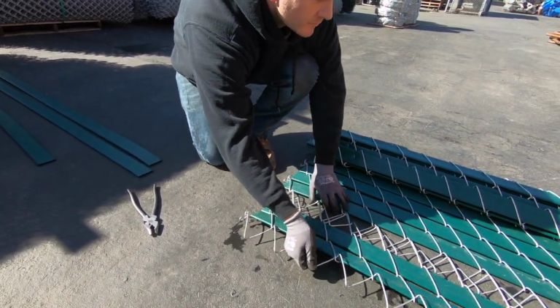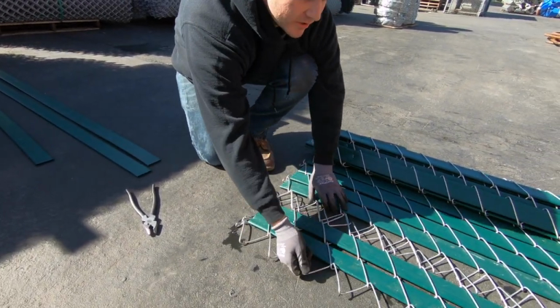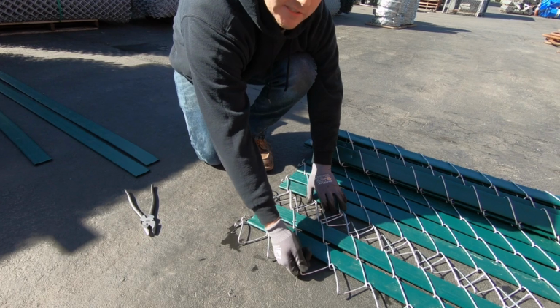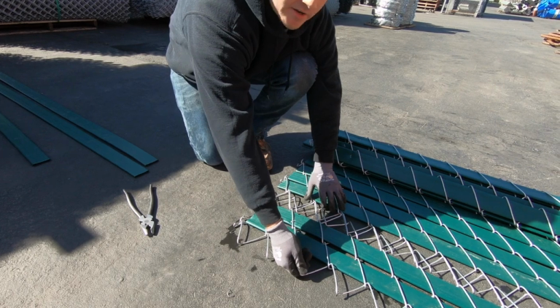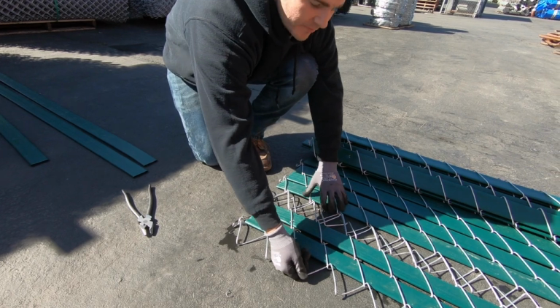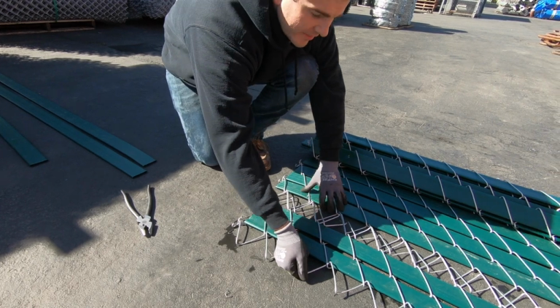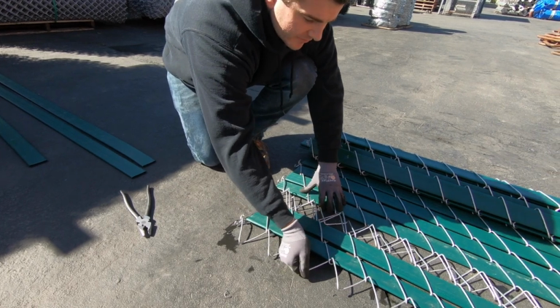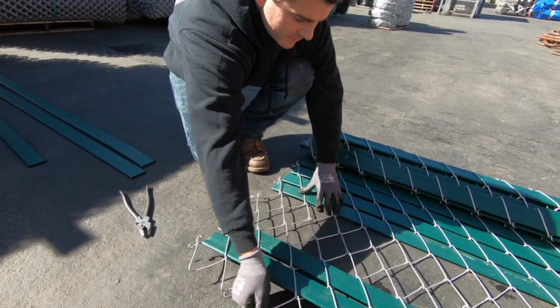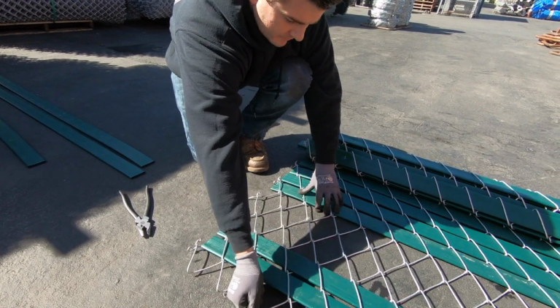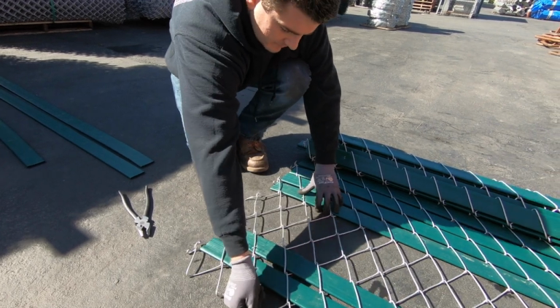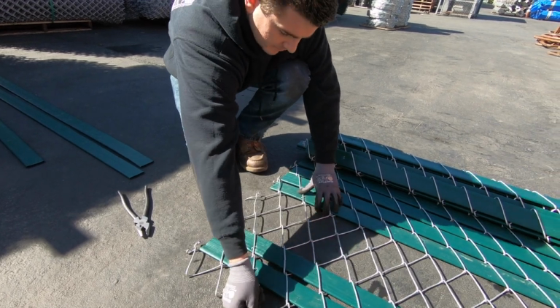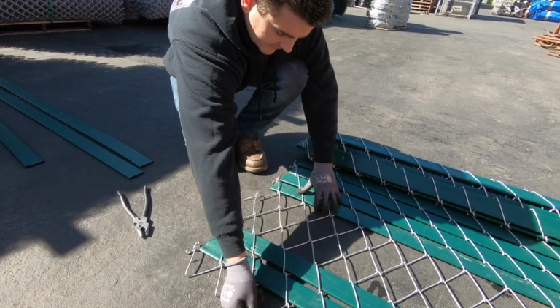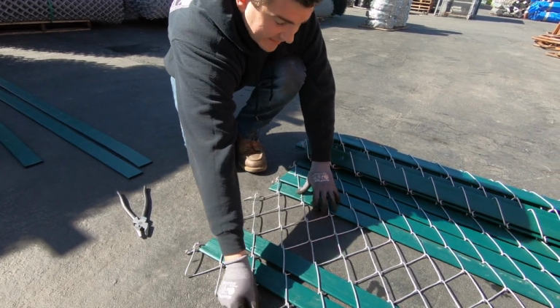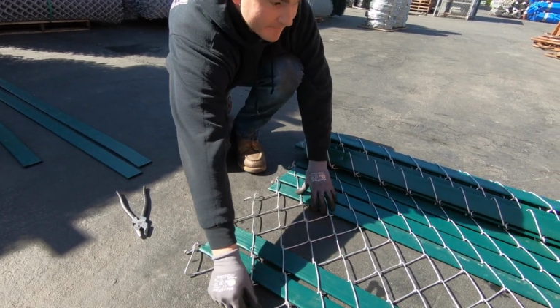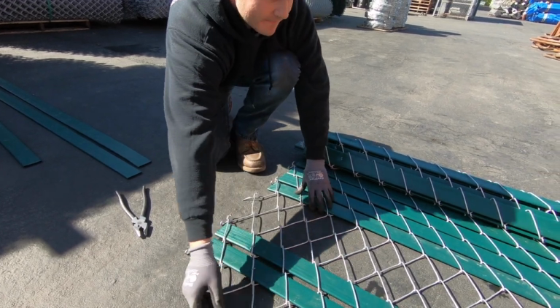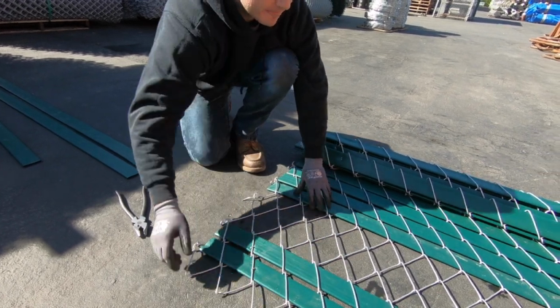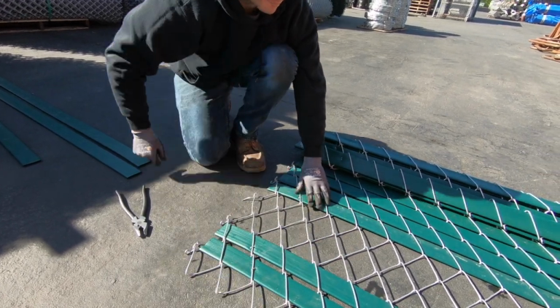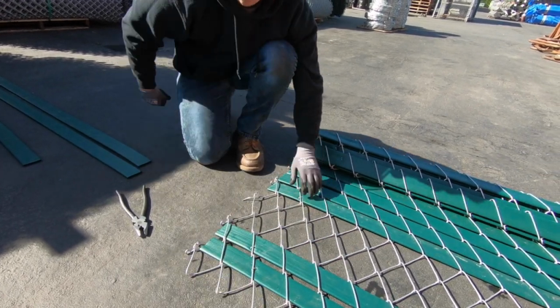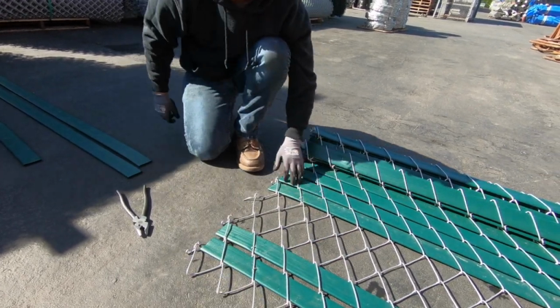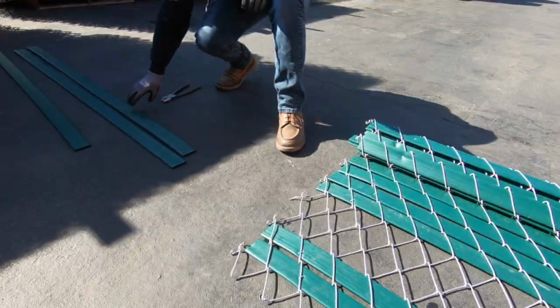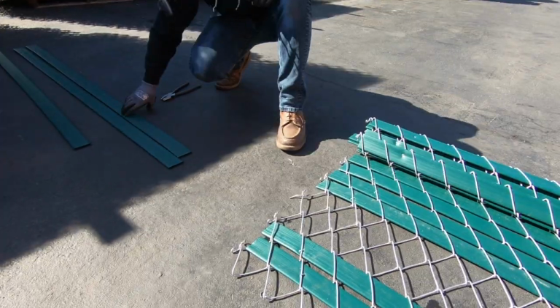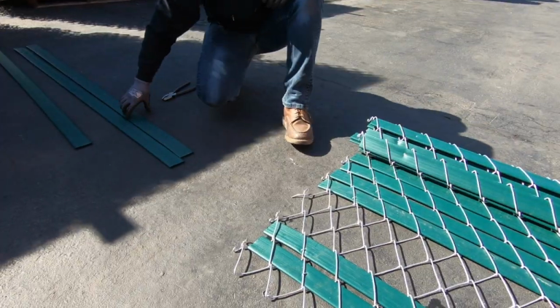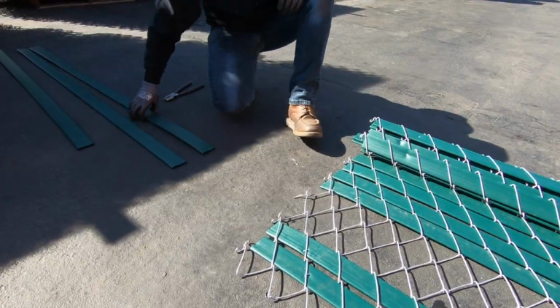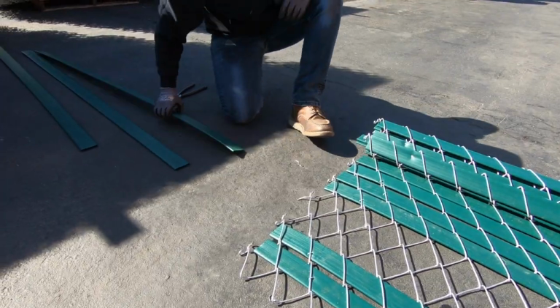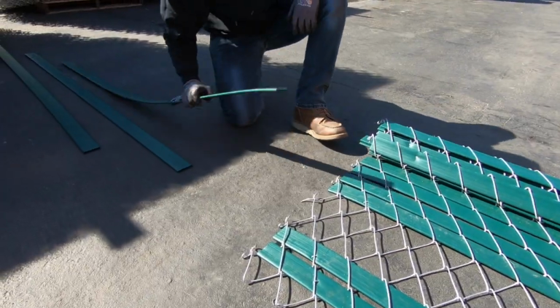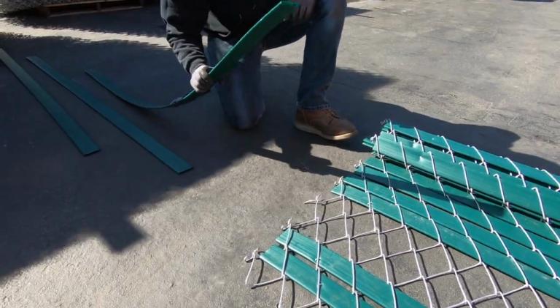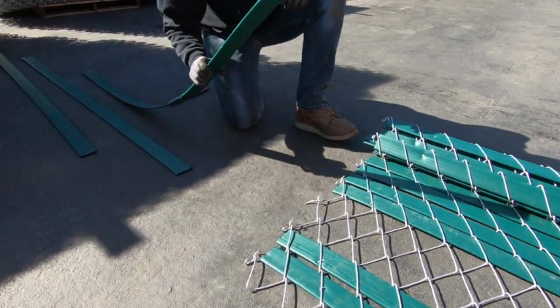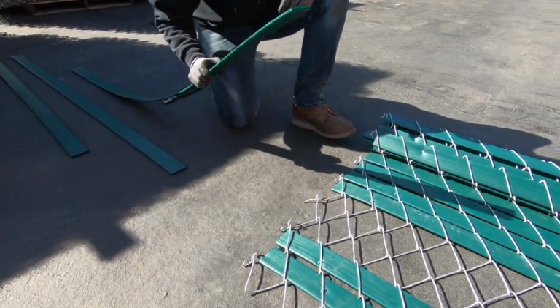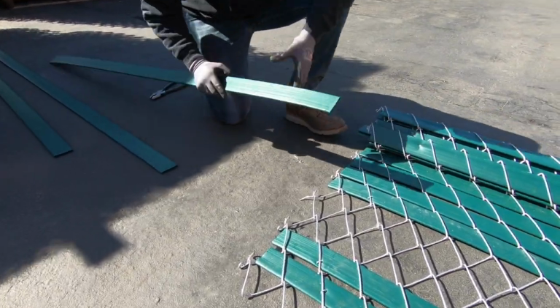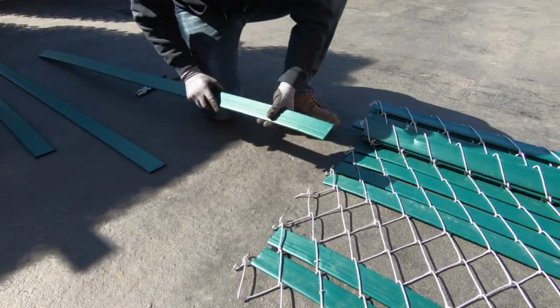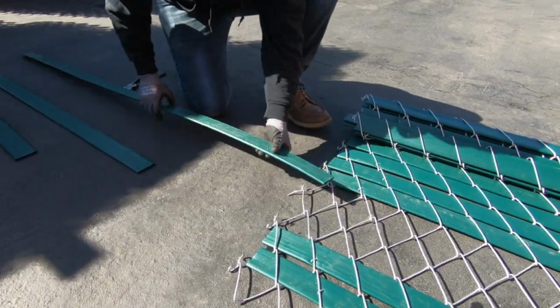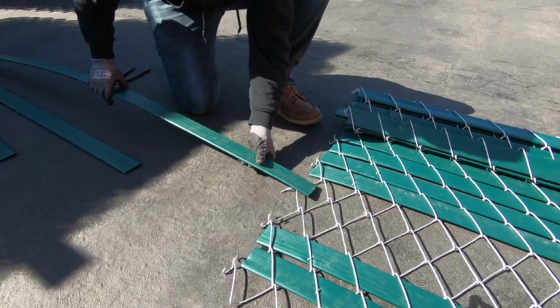Once it's all the way through, pull it tight. Next, insert your slats.